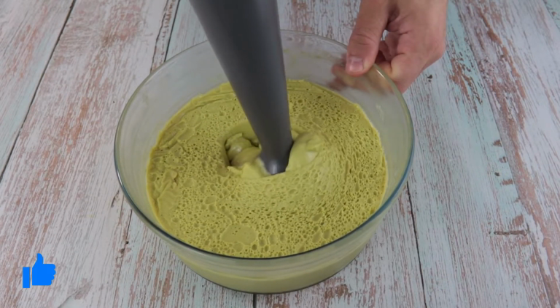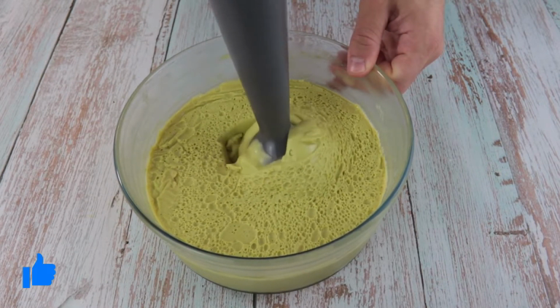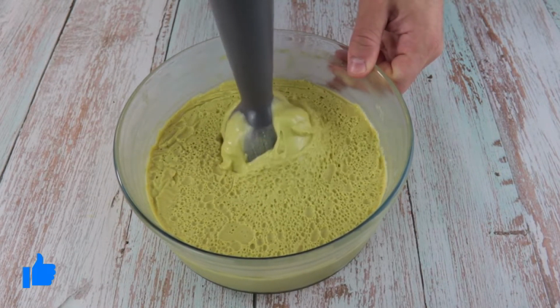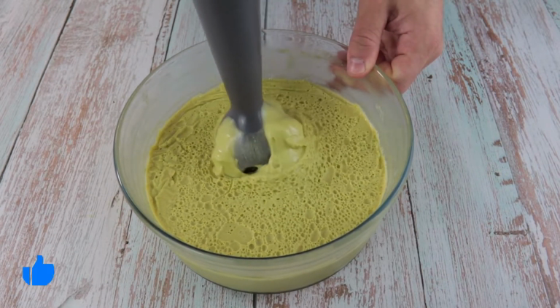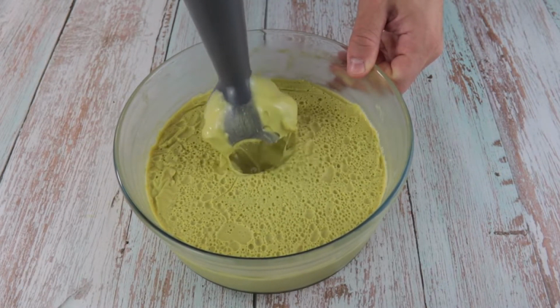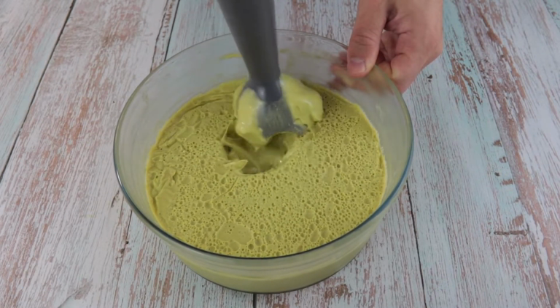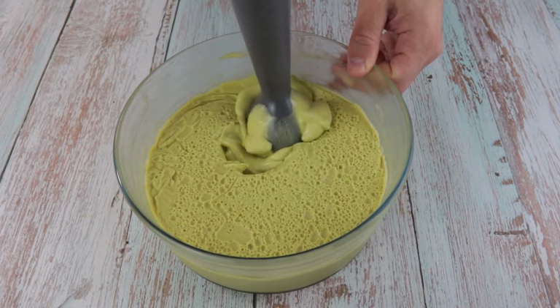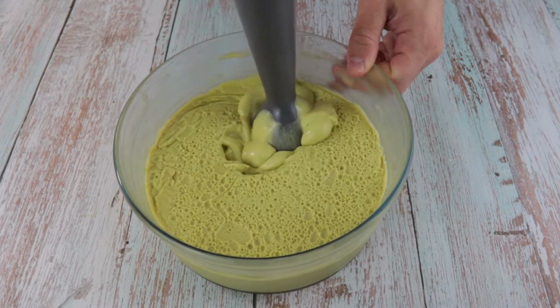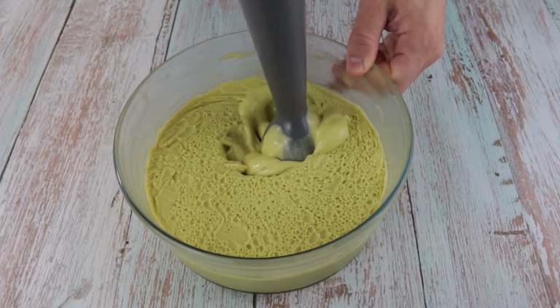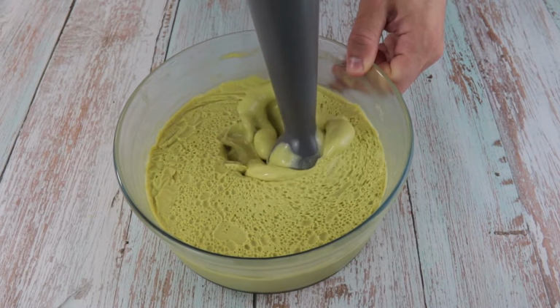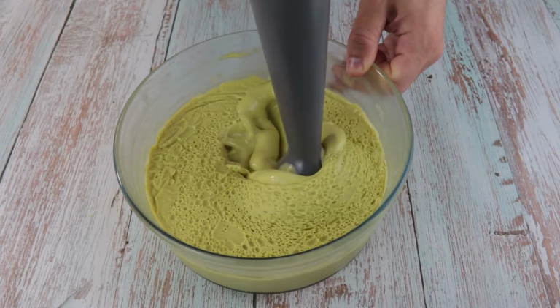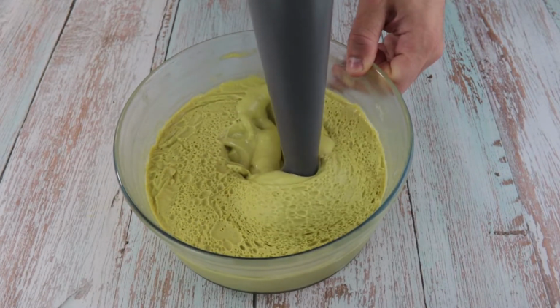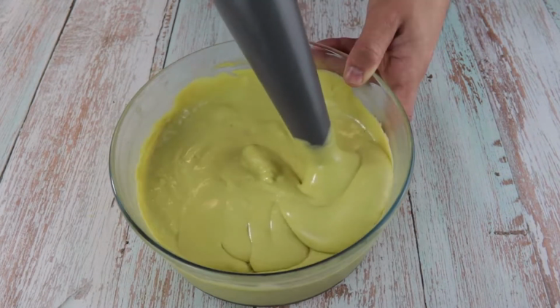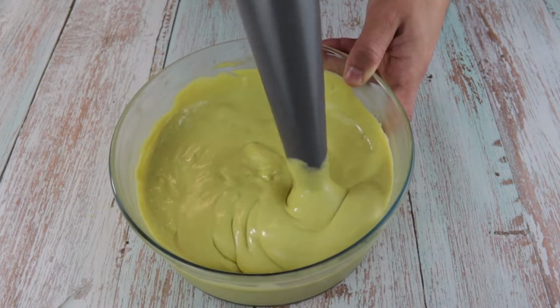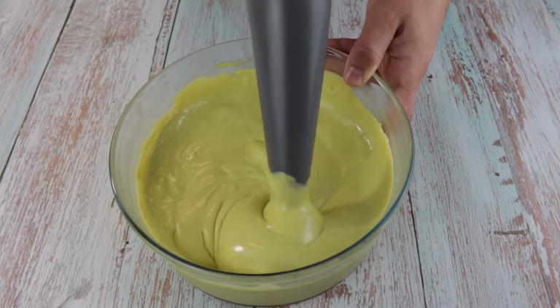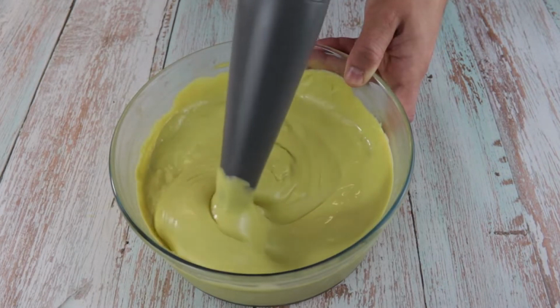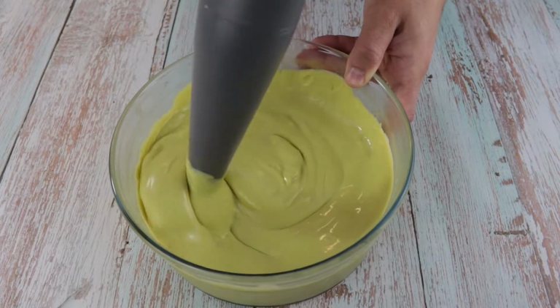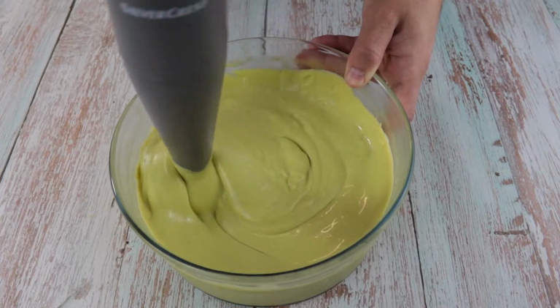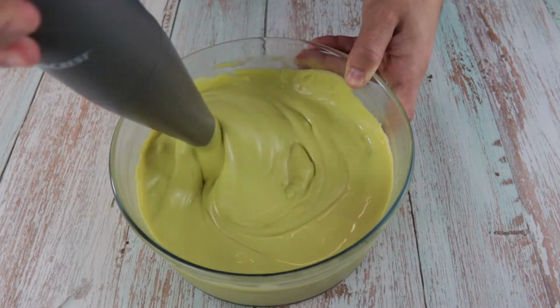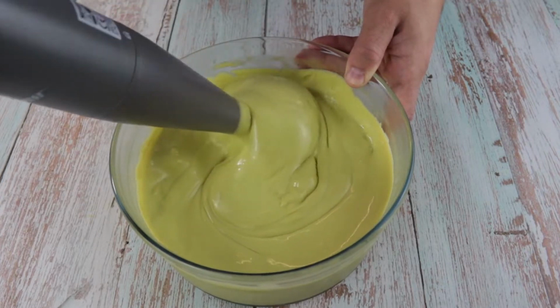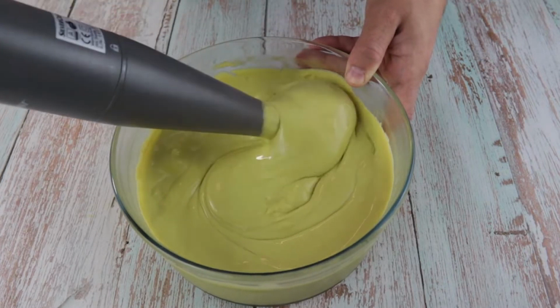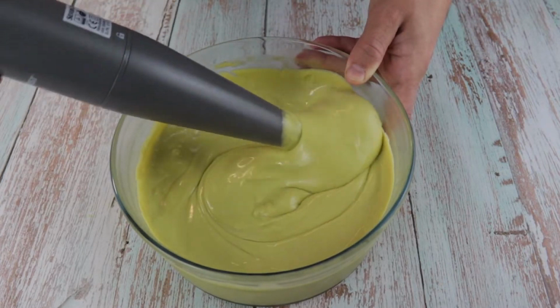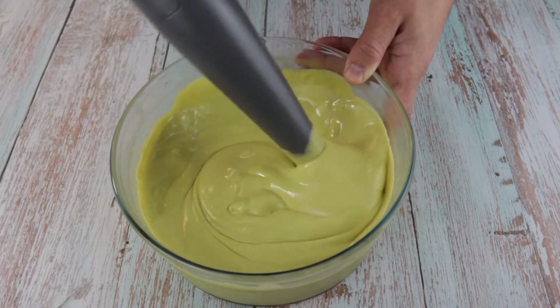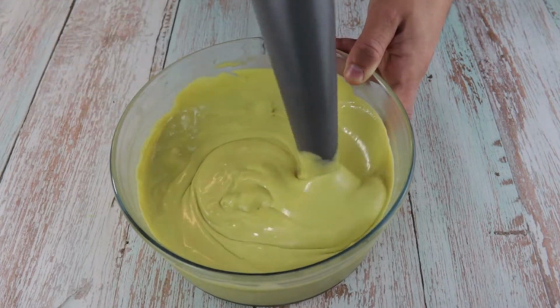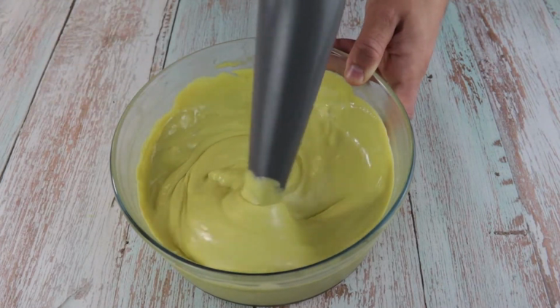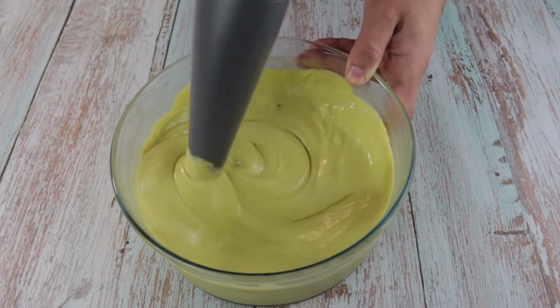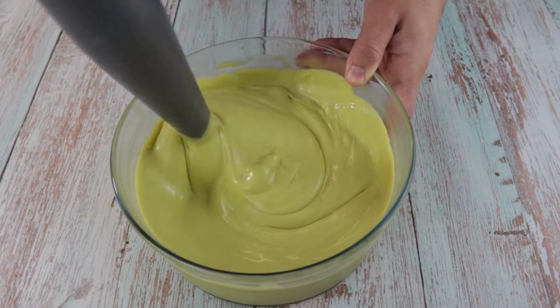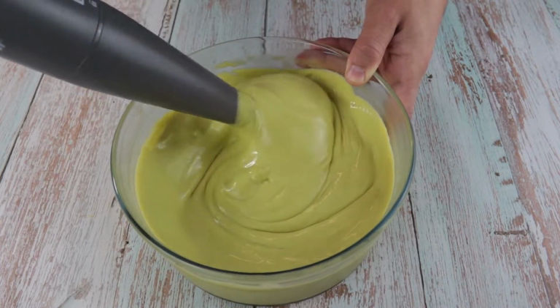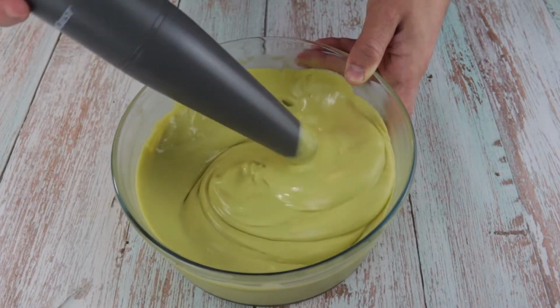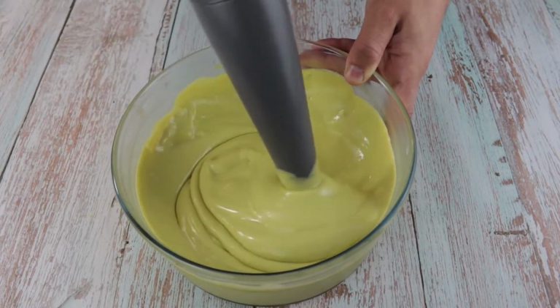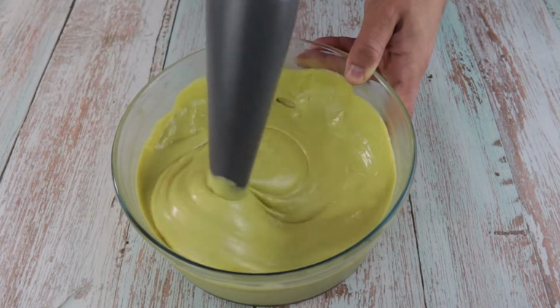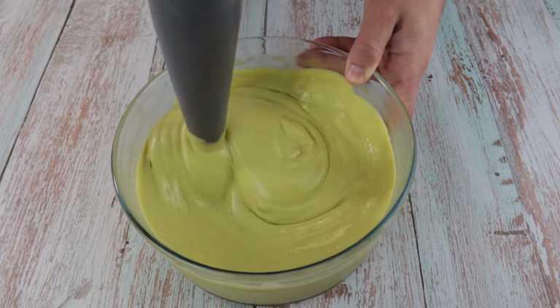Once ready, pass it through a fine sieve and transfer it into a piping bag with a nozzle of your choice.